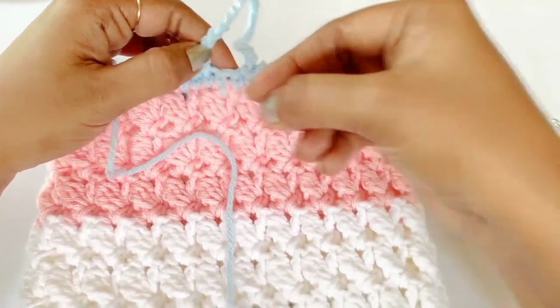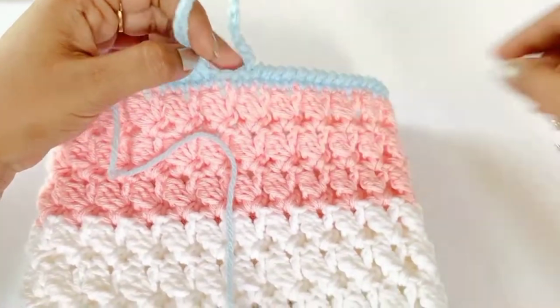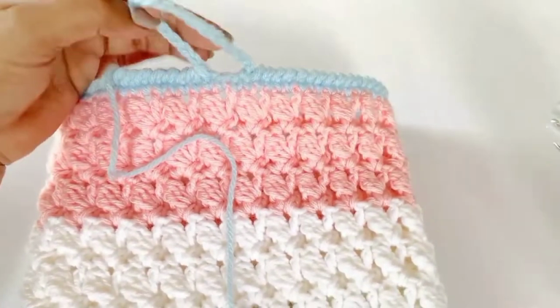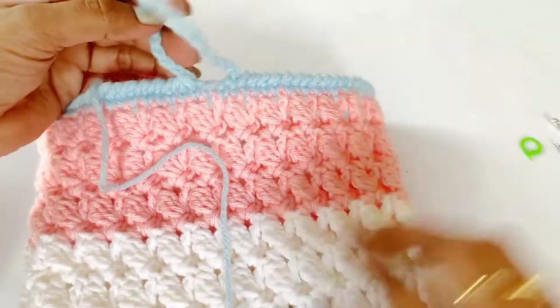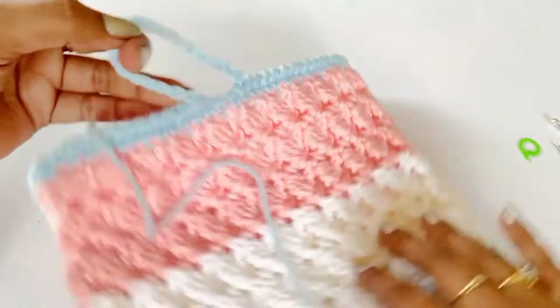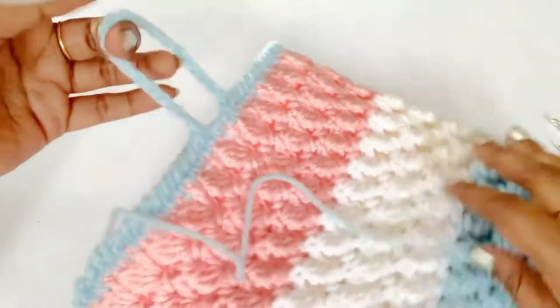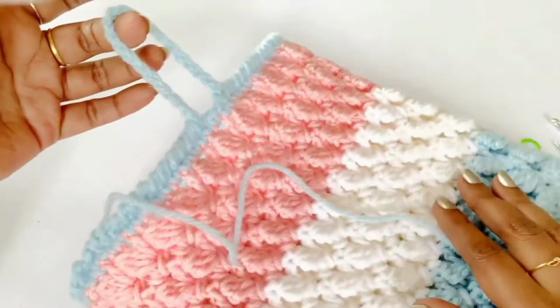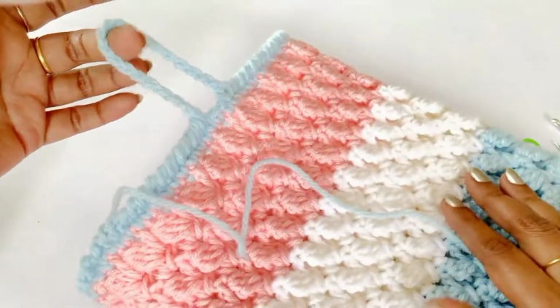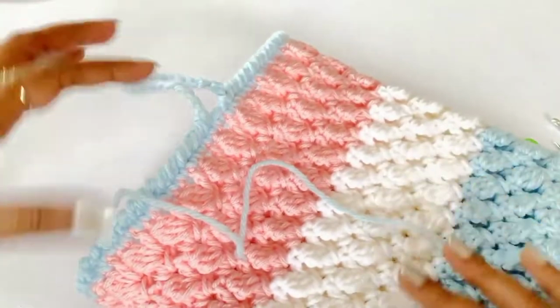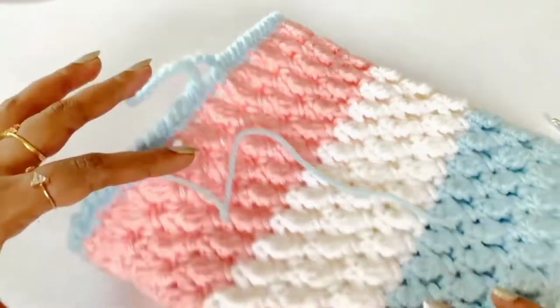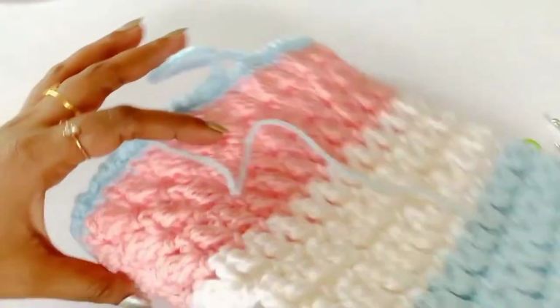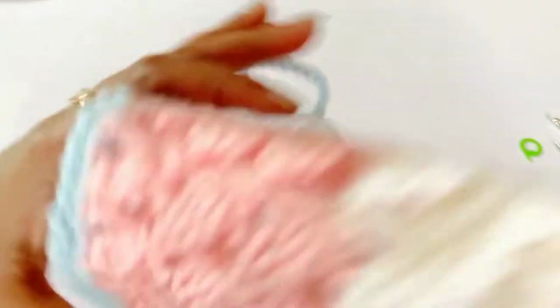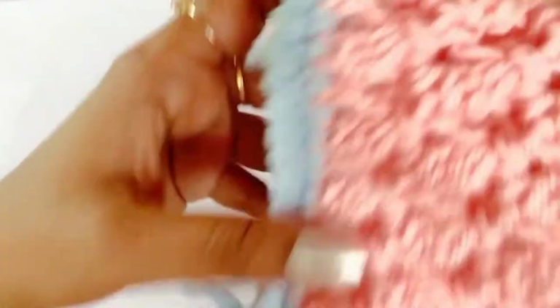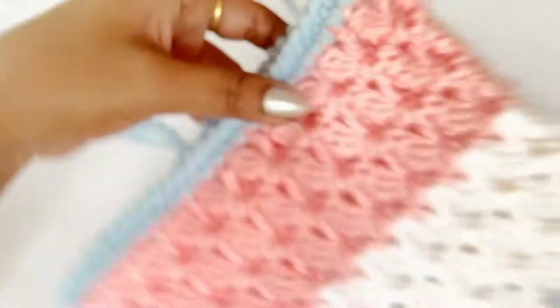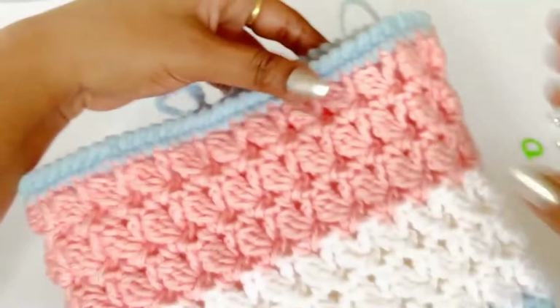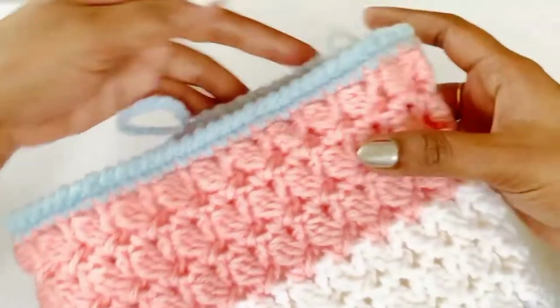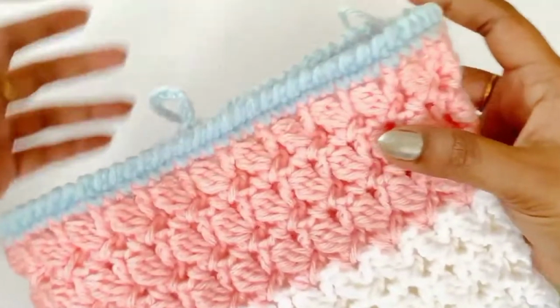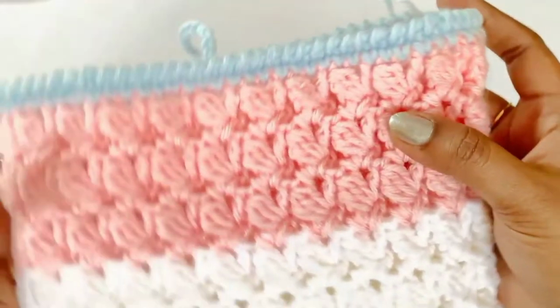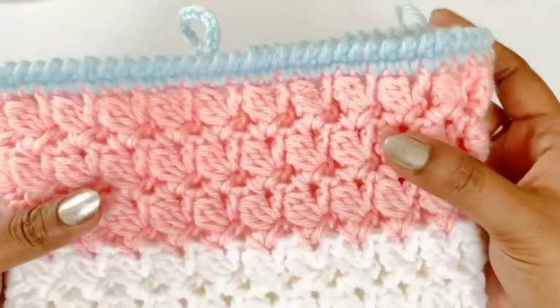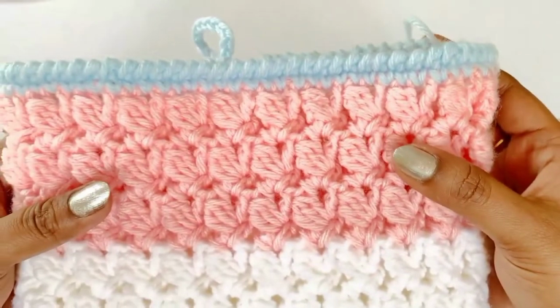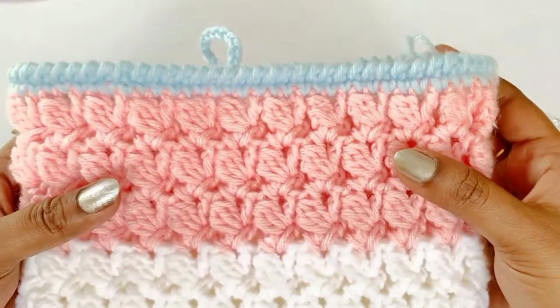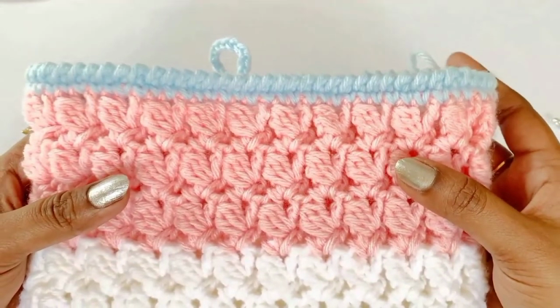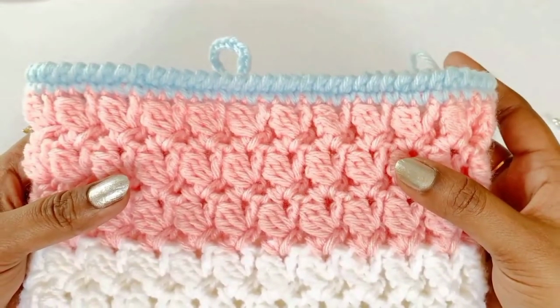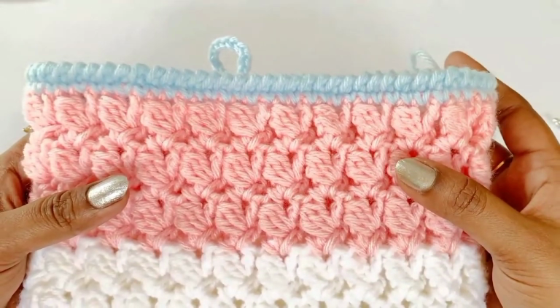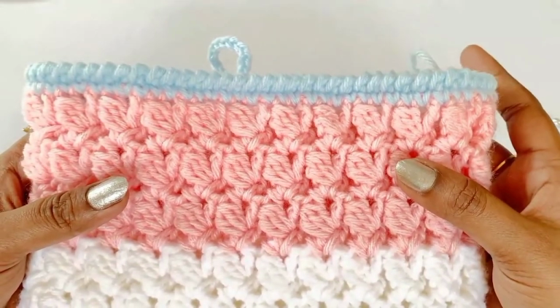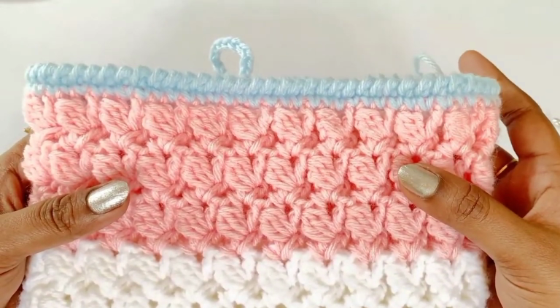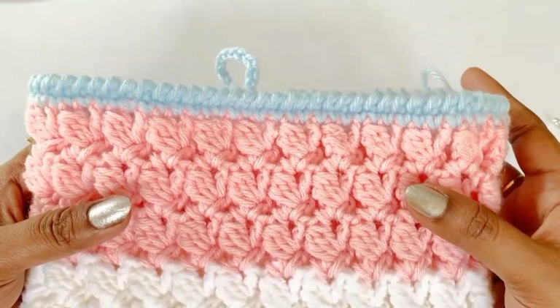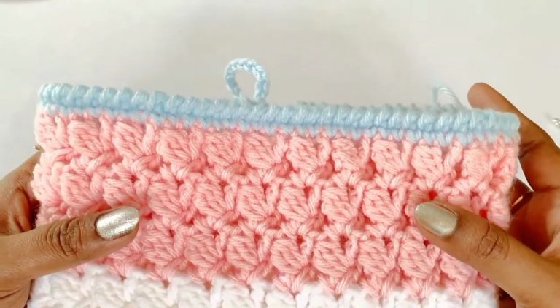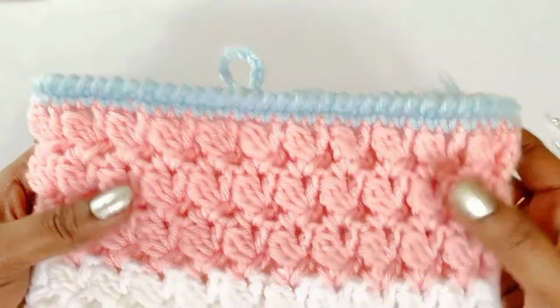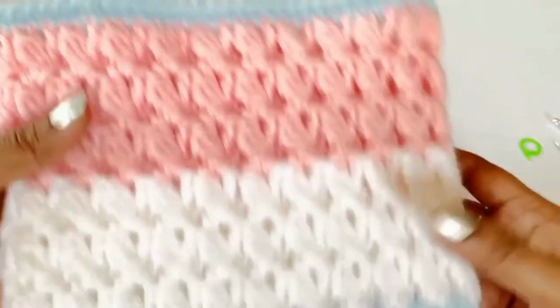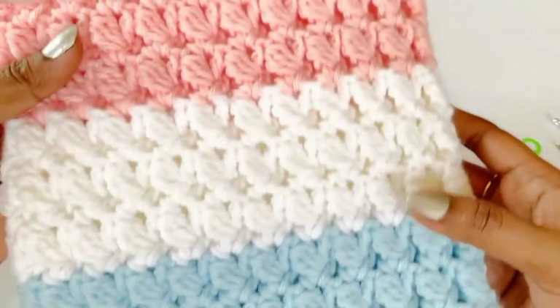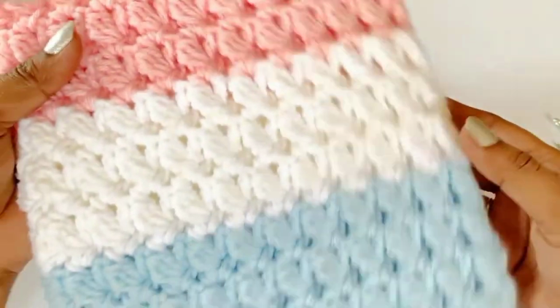Remove the marker and now we can sew the button using a blunt needle or a sewing needle.